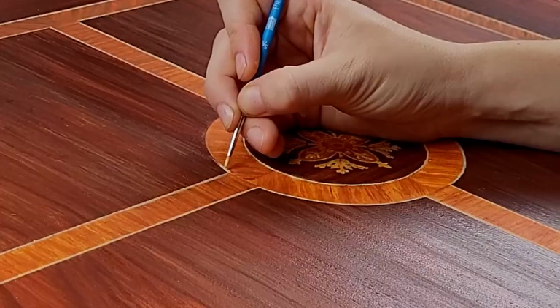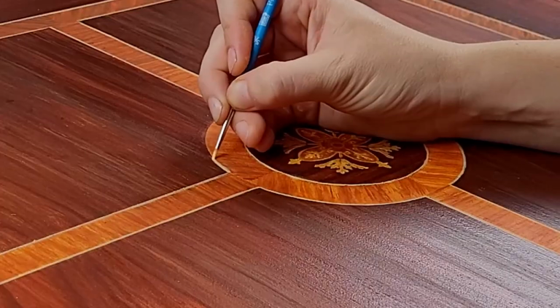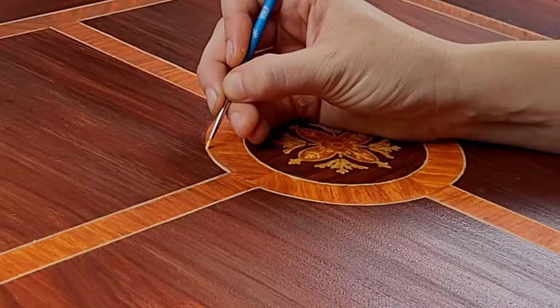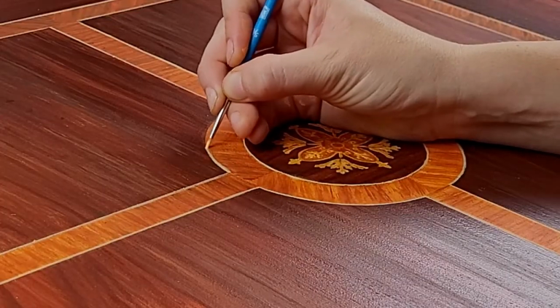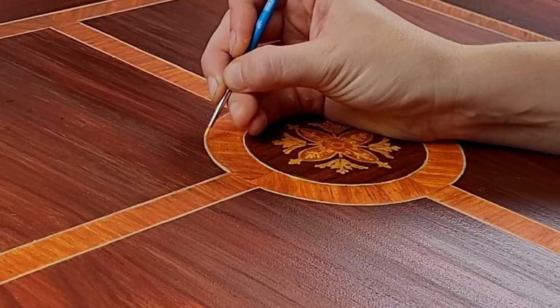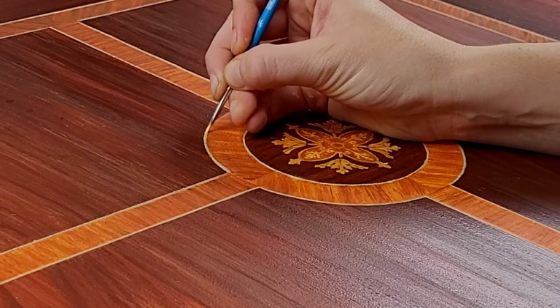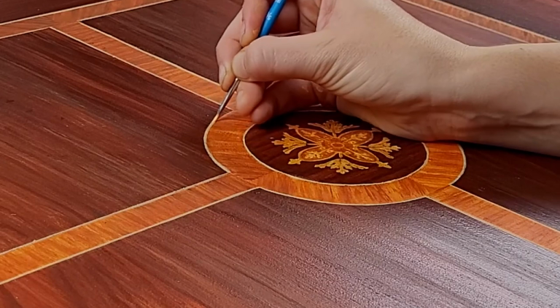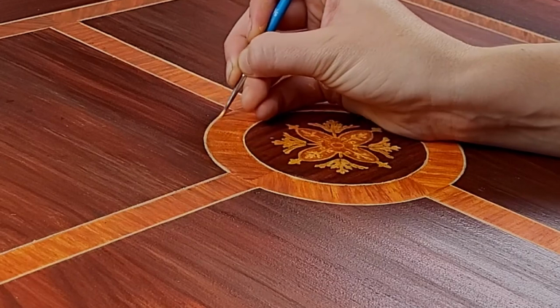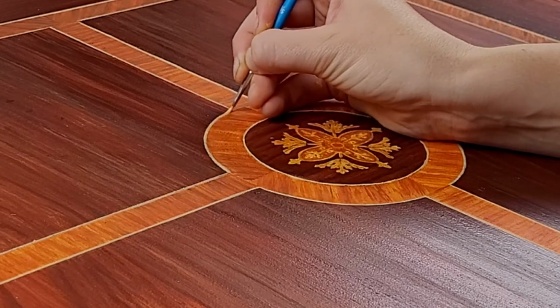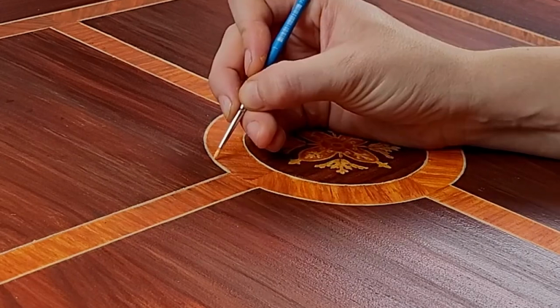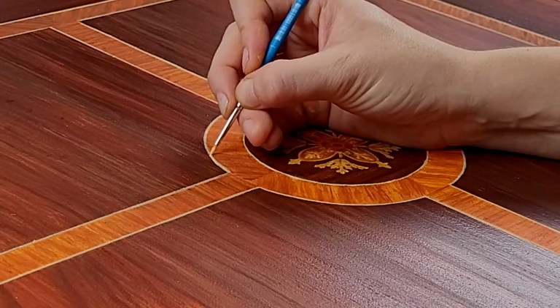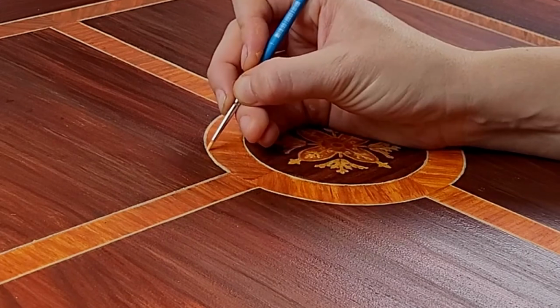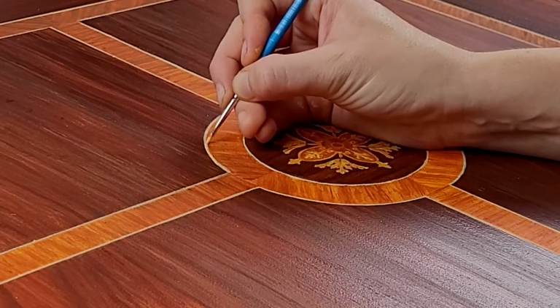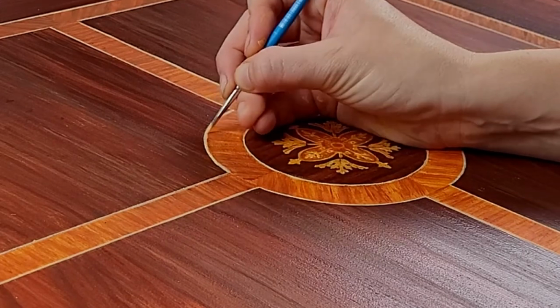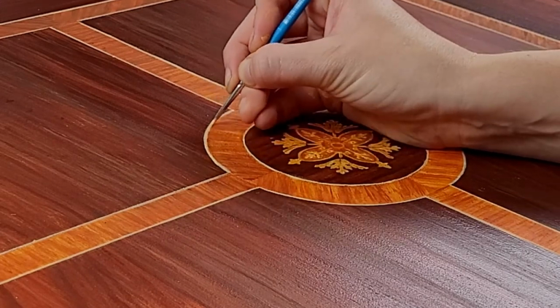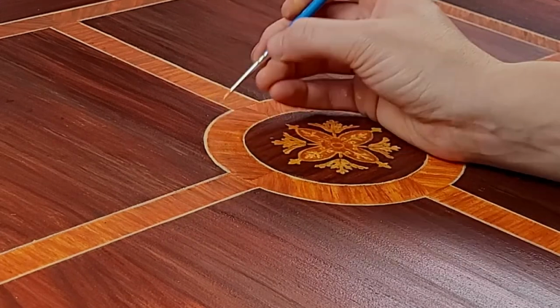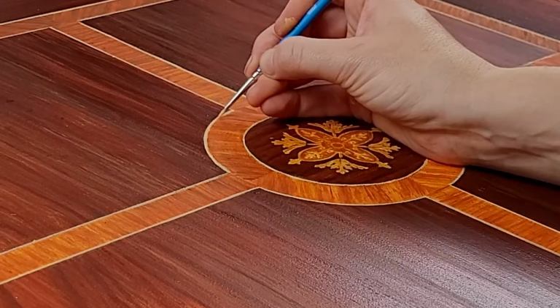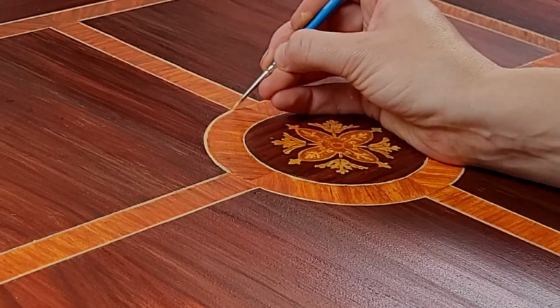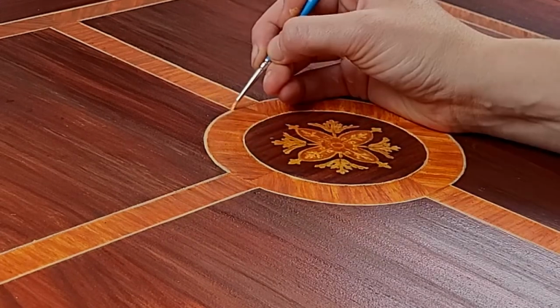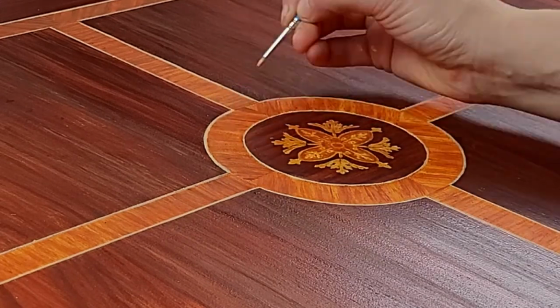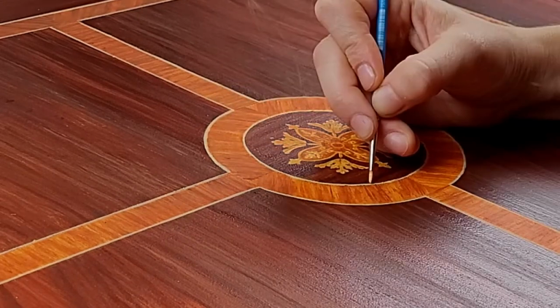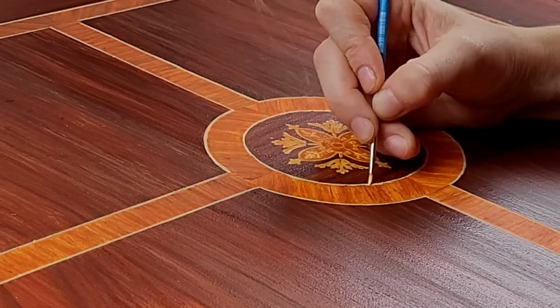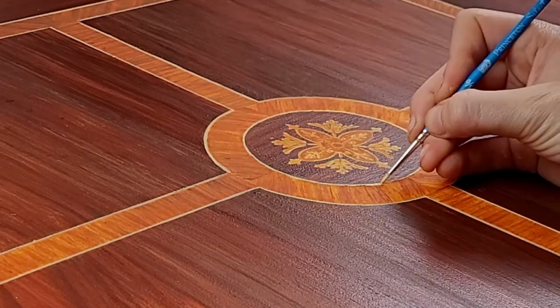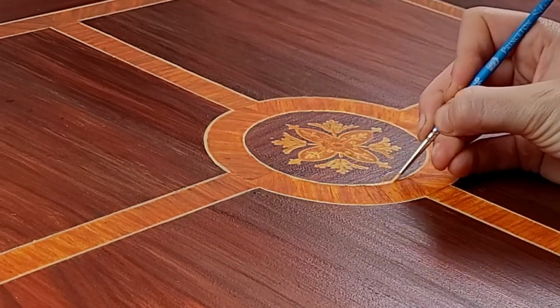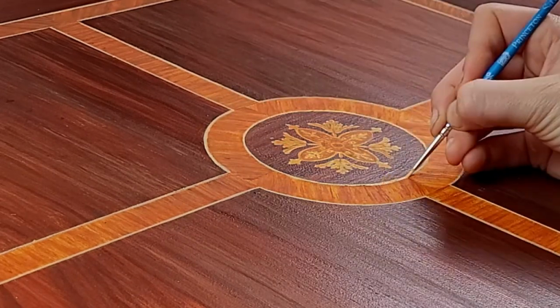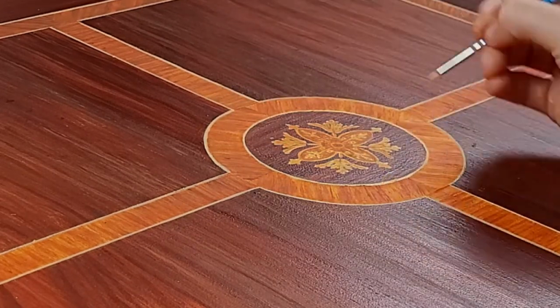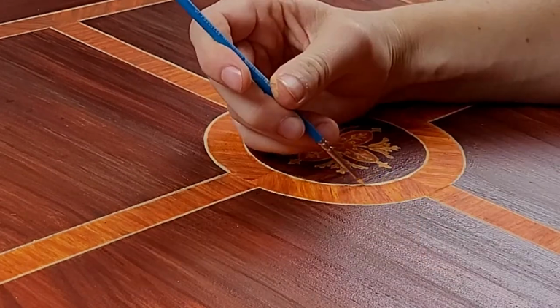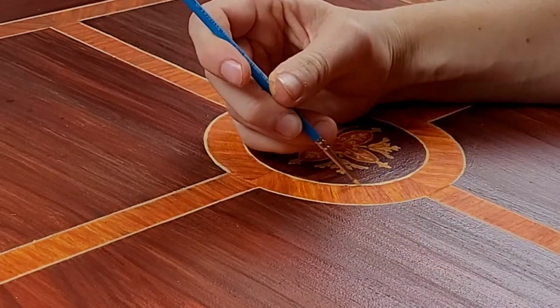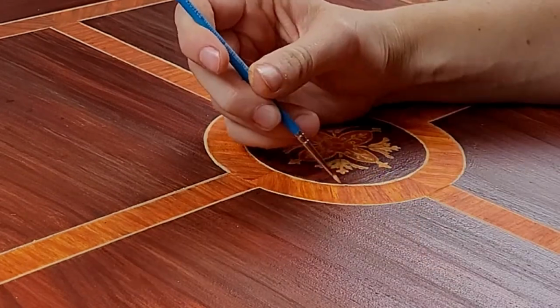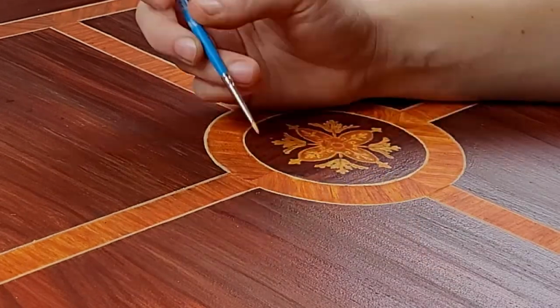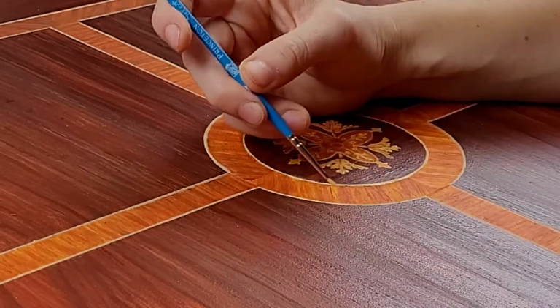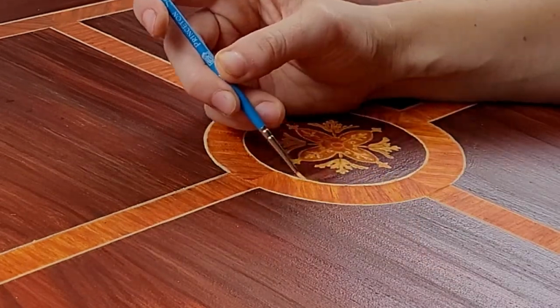For the circle I switched to a smaller brush because it was easier than the angled brush for the curve.